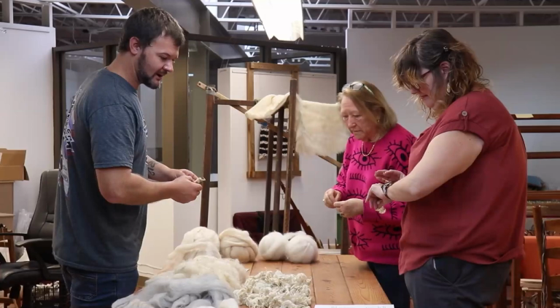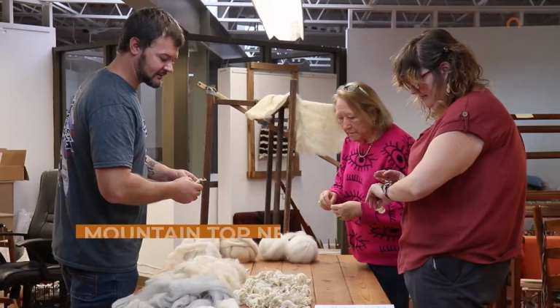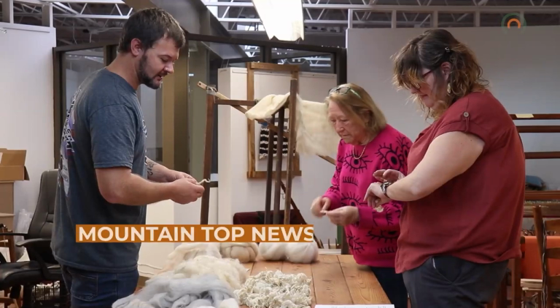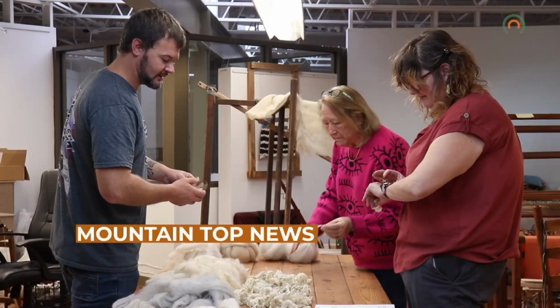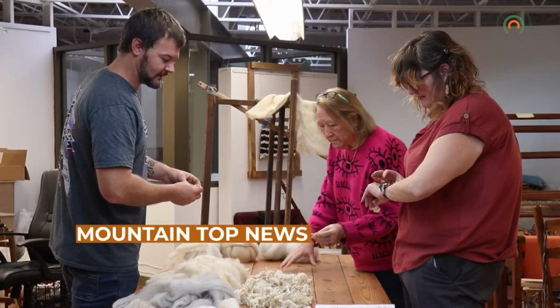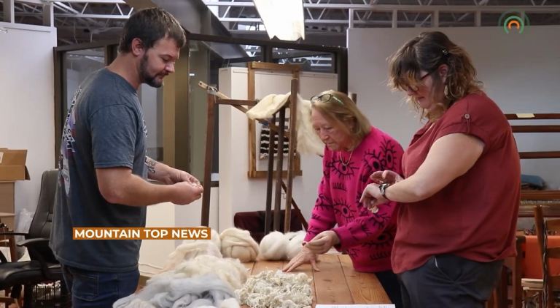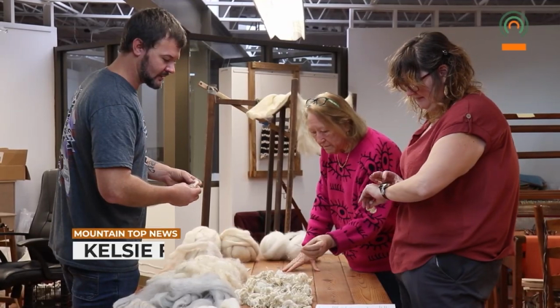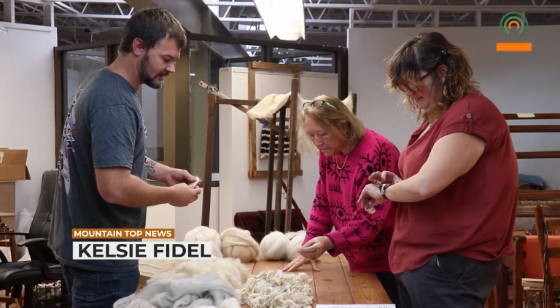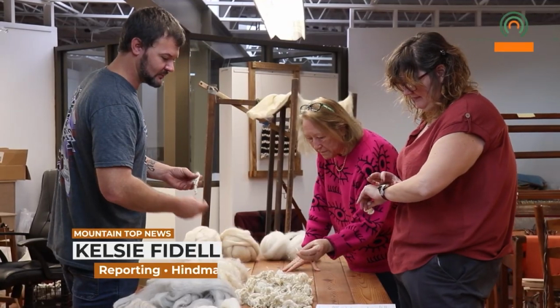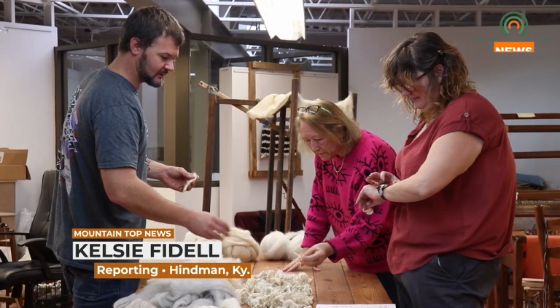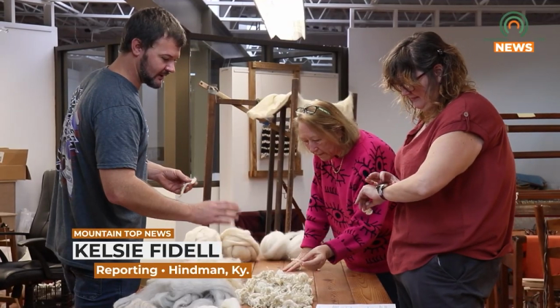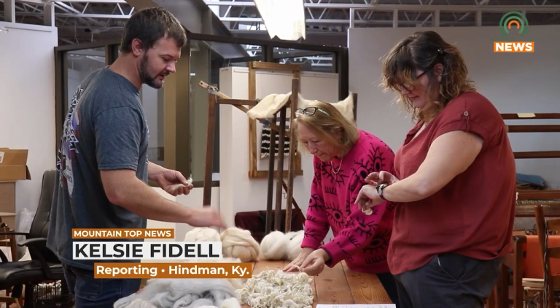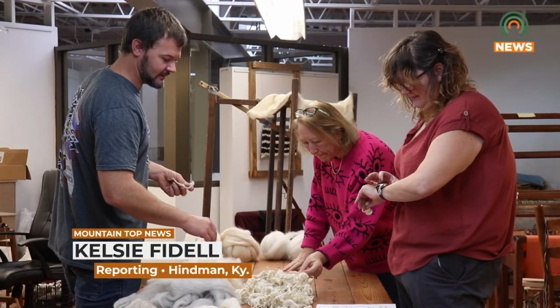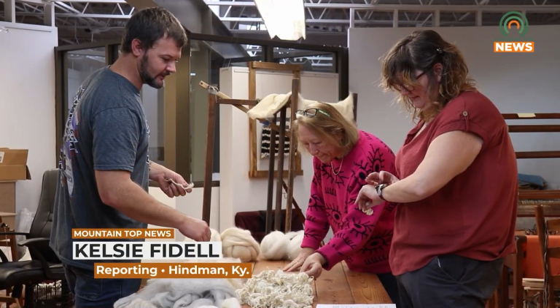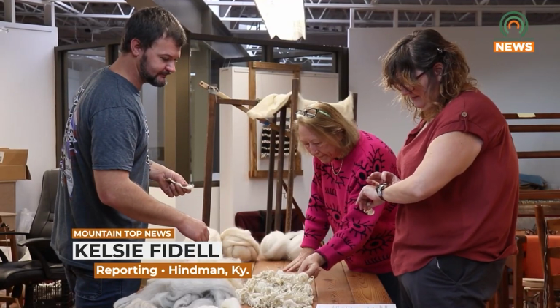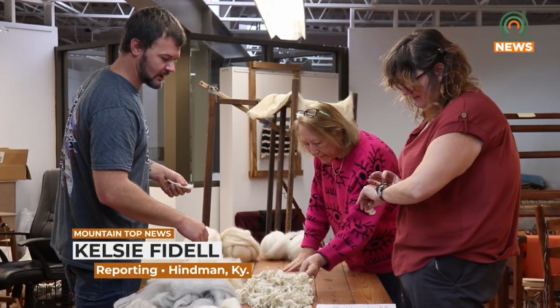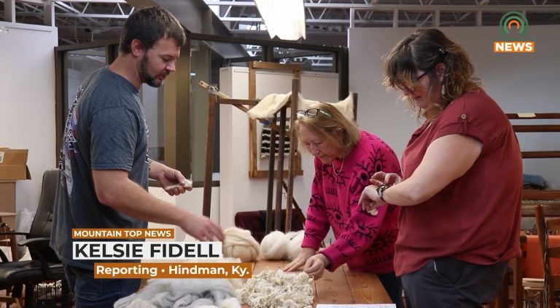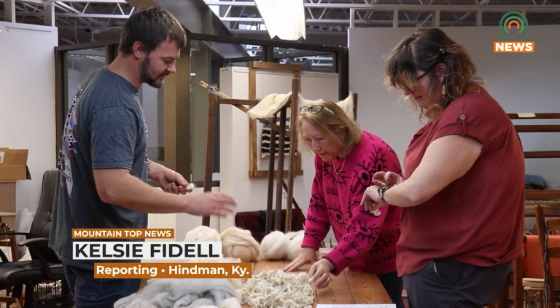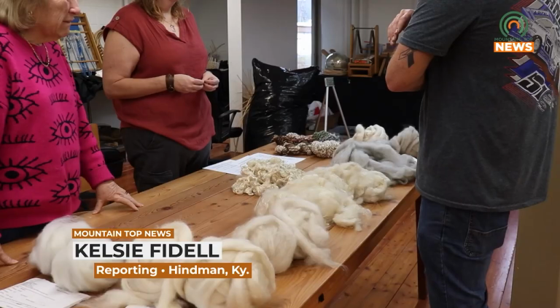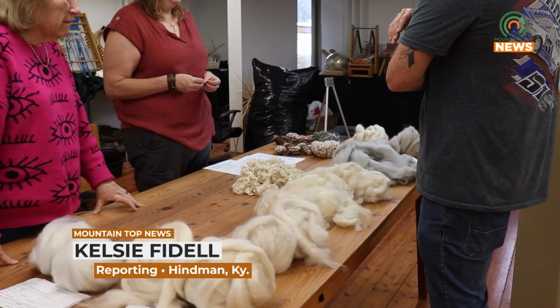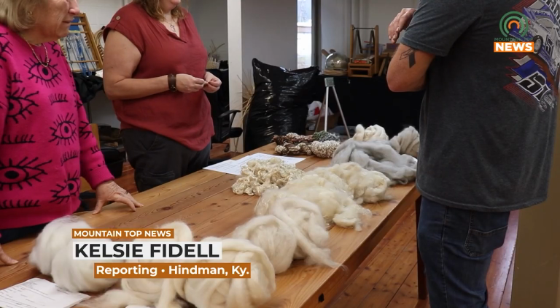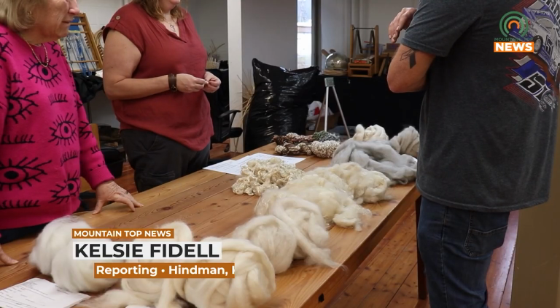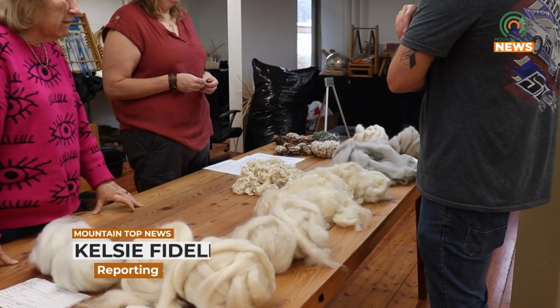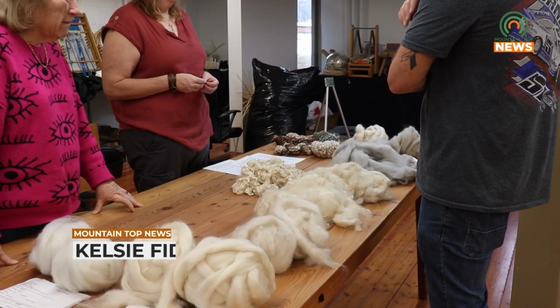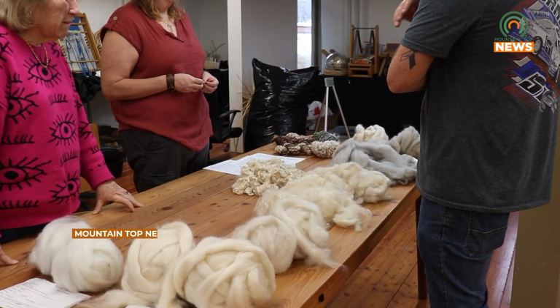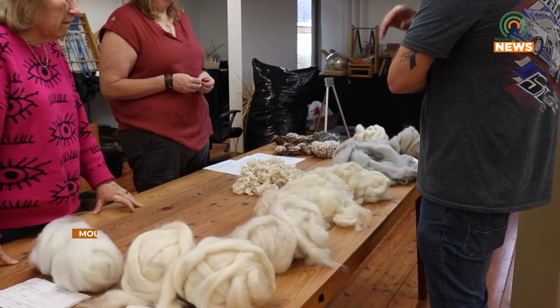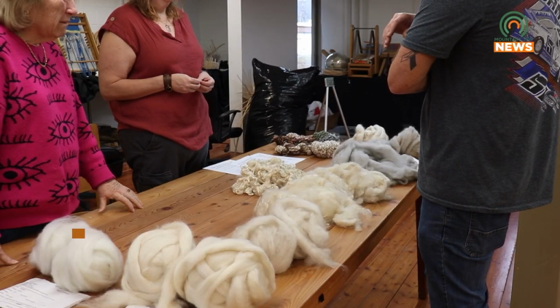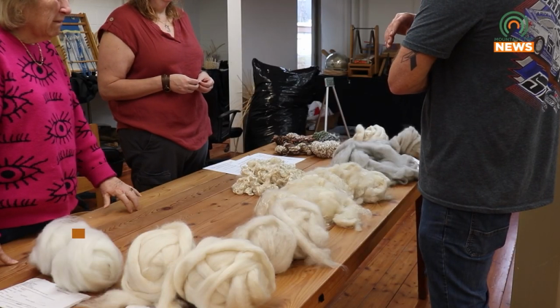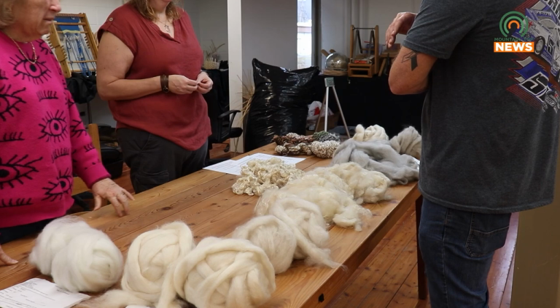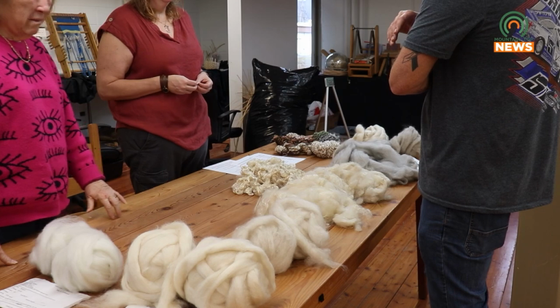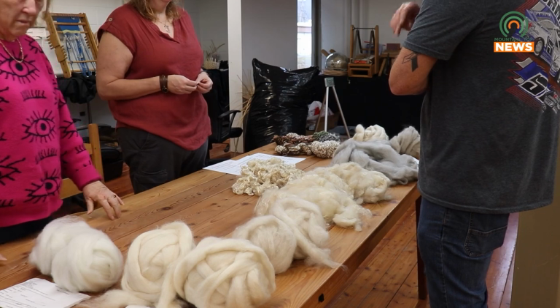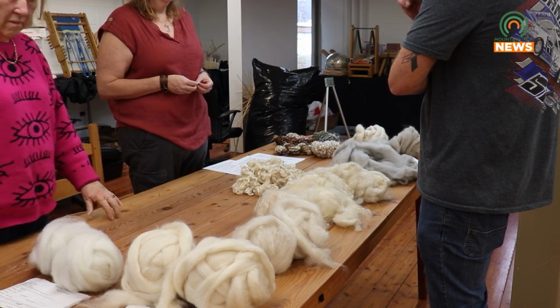The Appalachian Artisan Center held a beginner-friendly natural dye class on Saturday, January 27th.